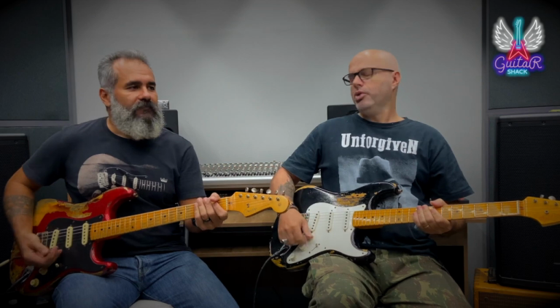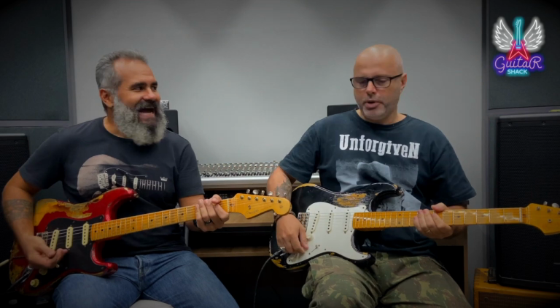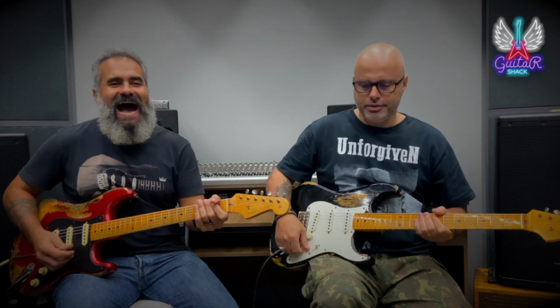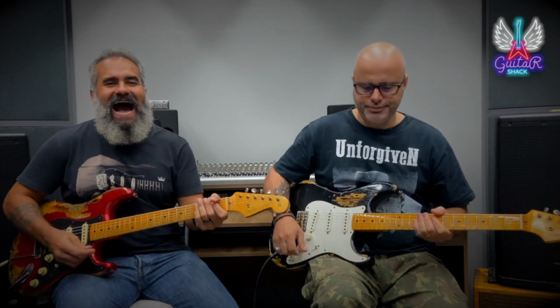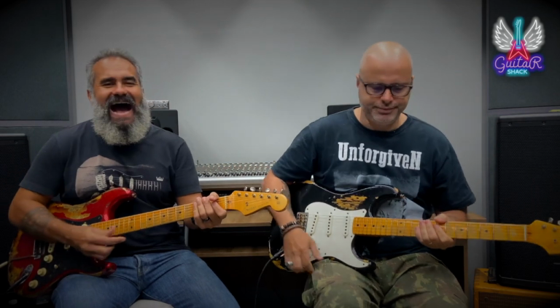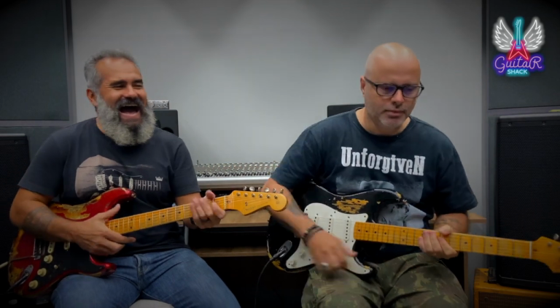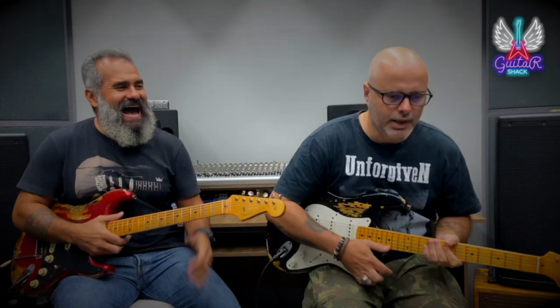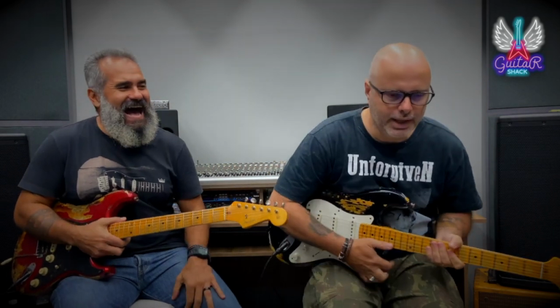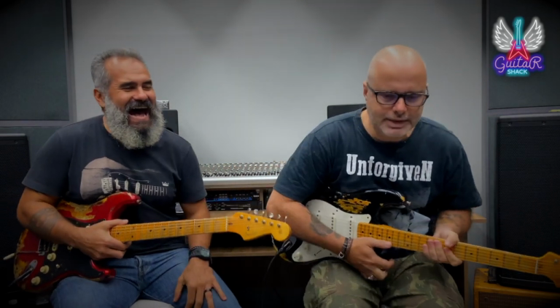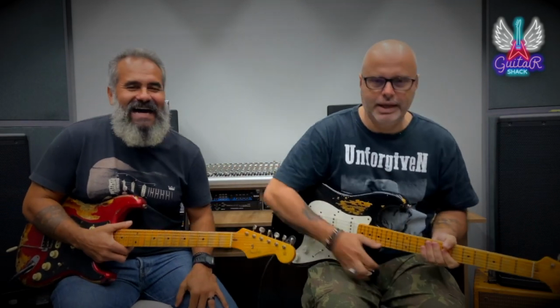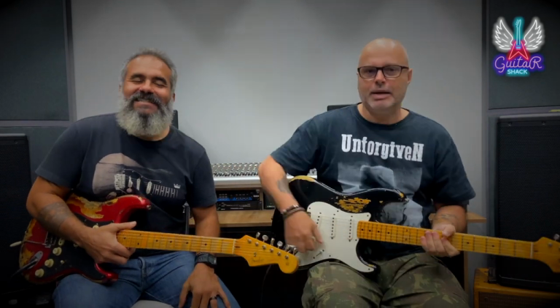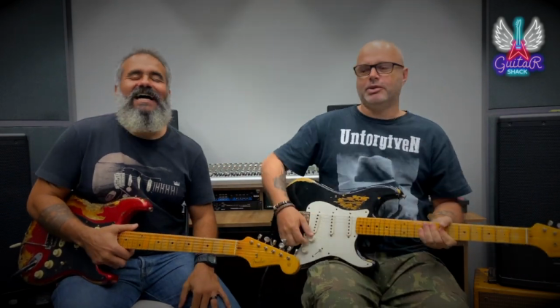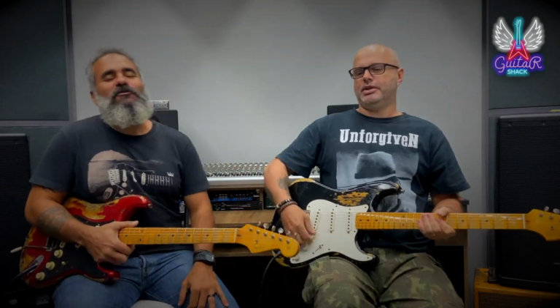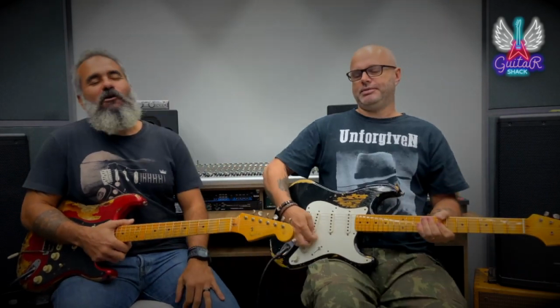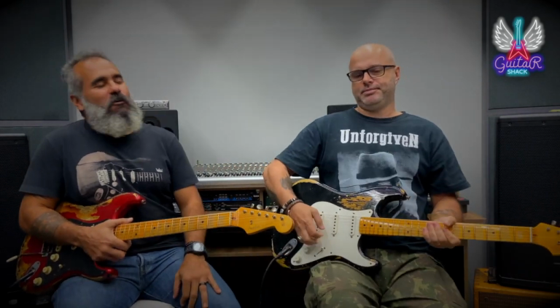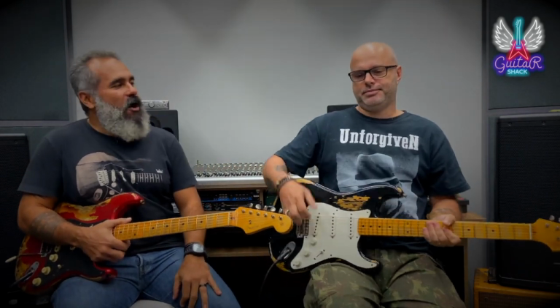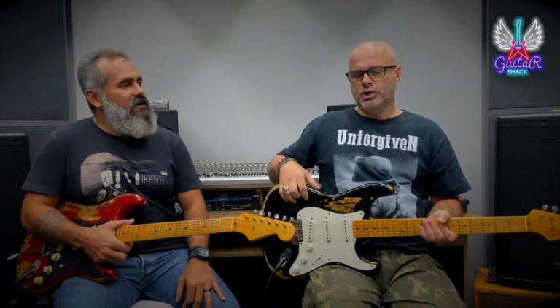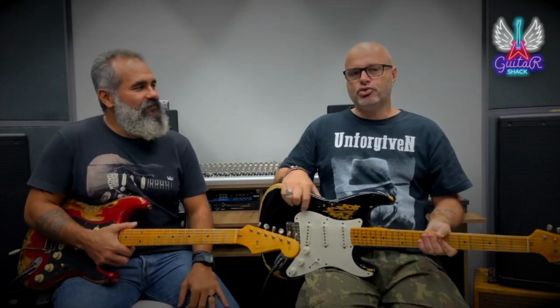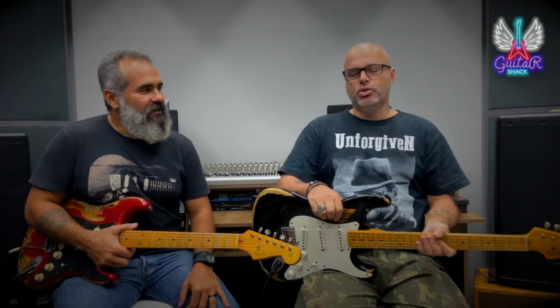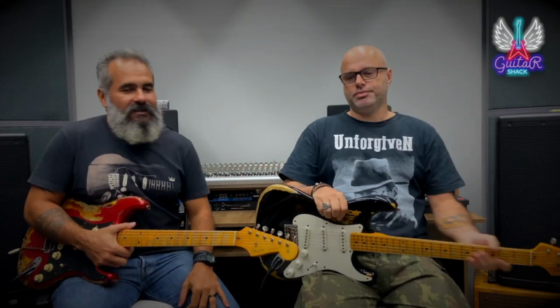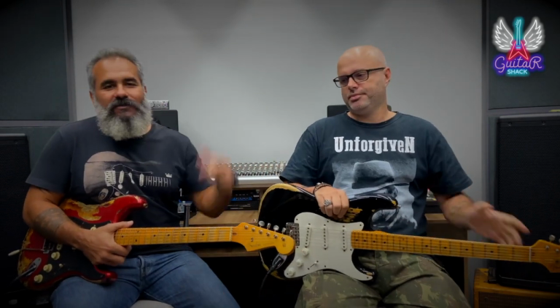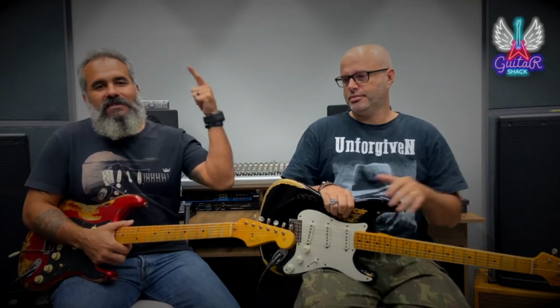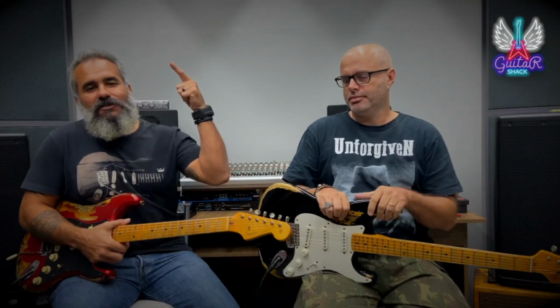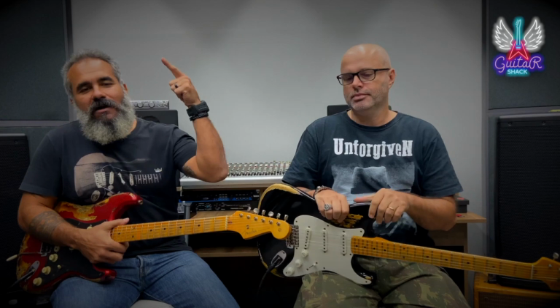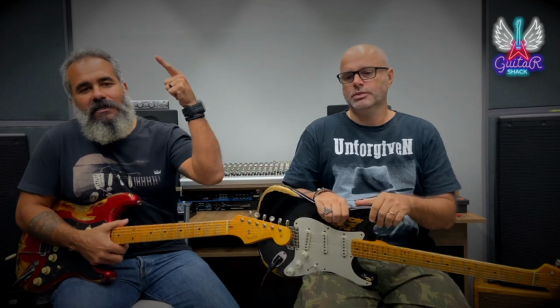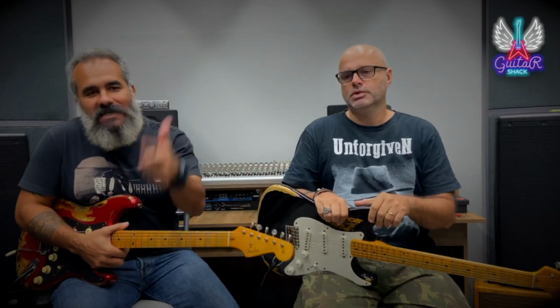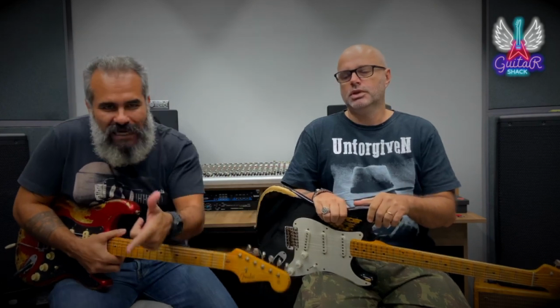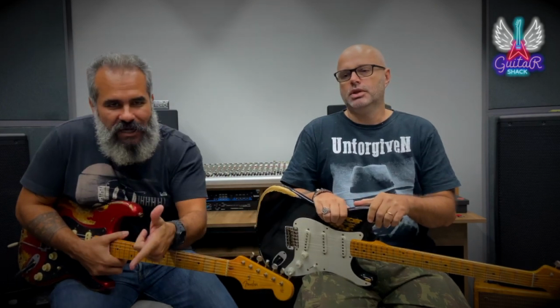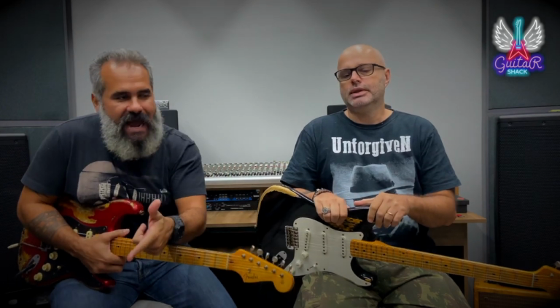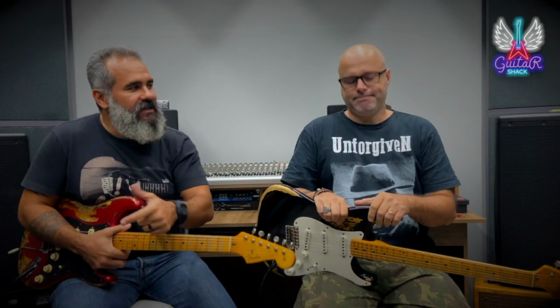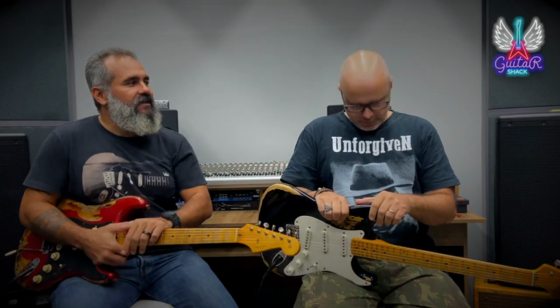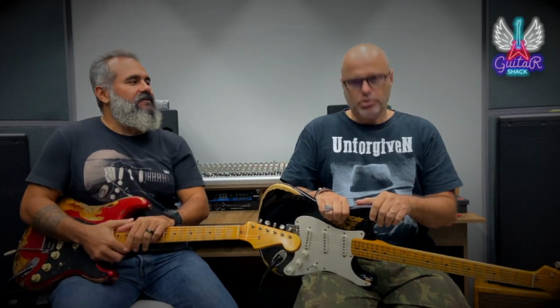E aí, pessoal! Eu sou o Bob. Eu sou o Bruno. E vocês estão aqui no Guitar Check.